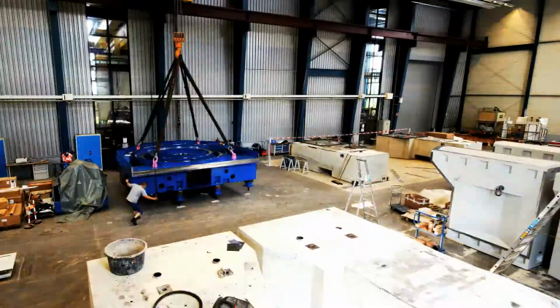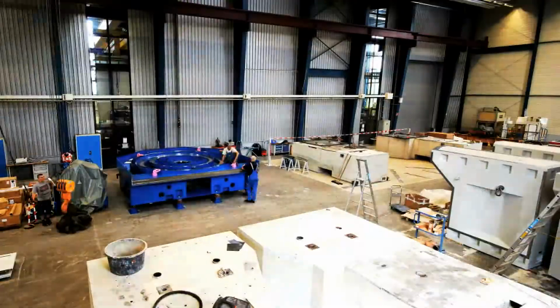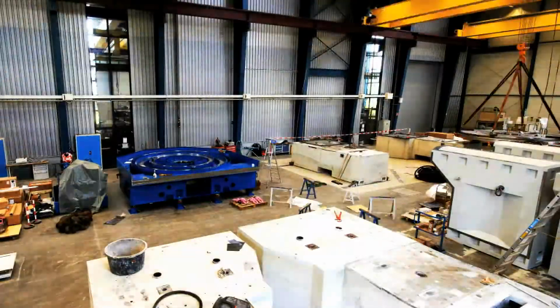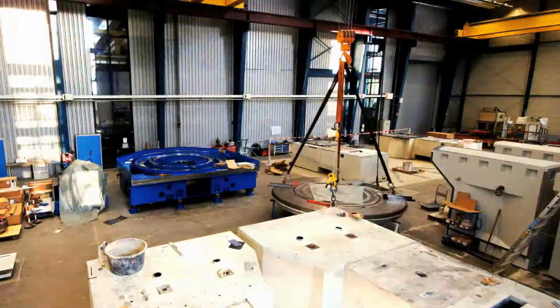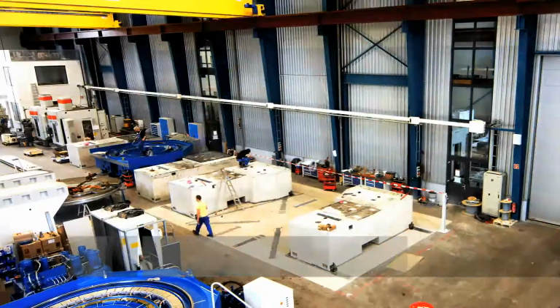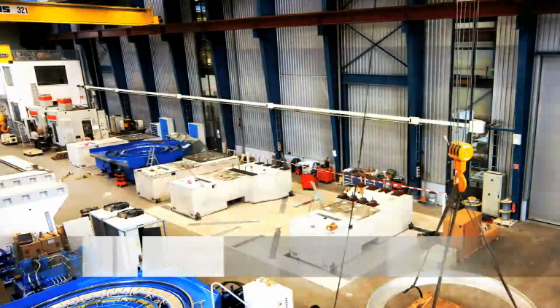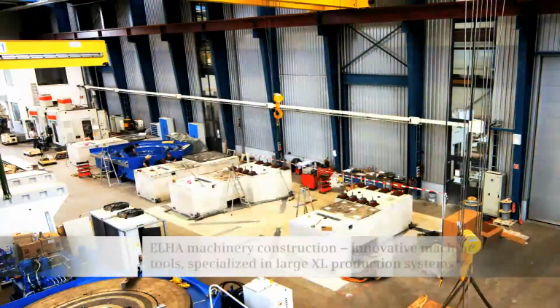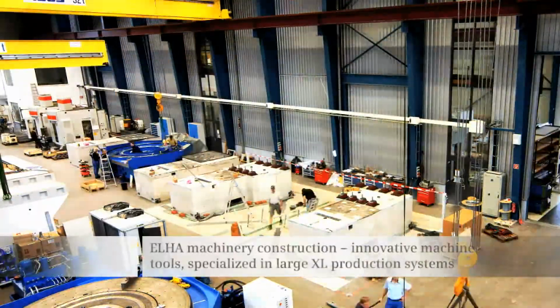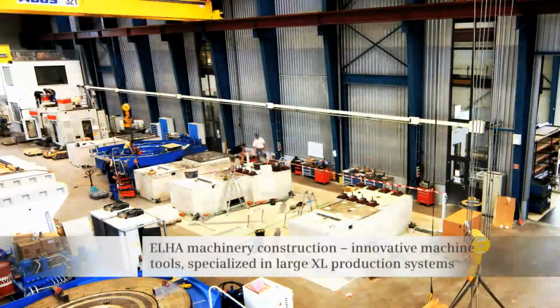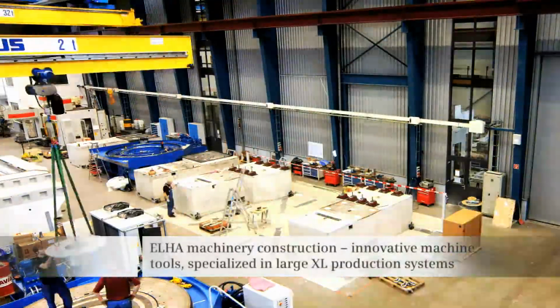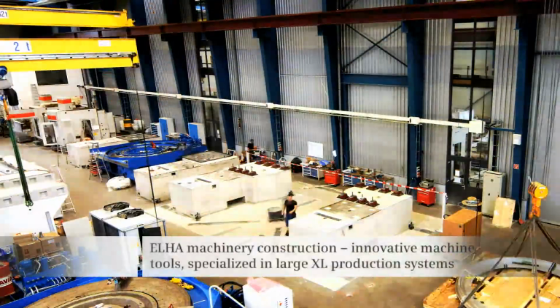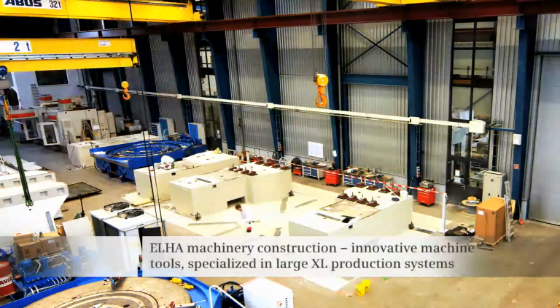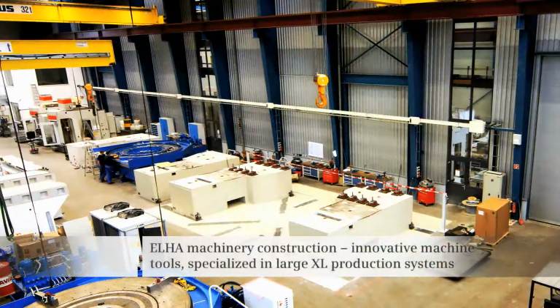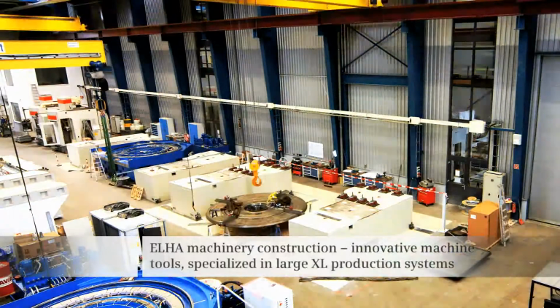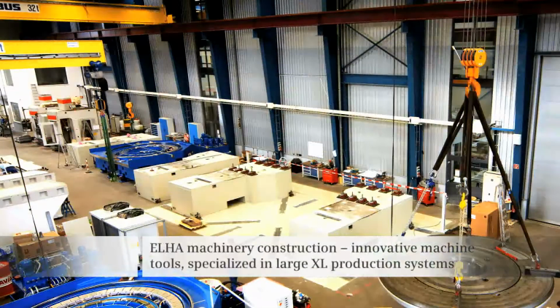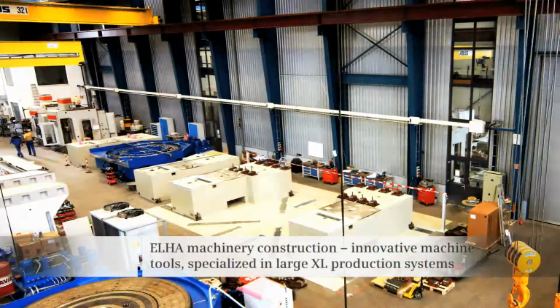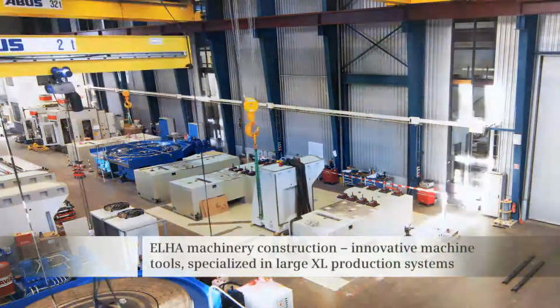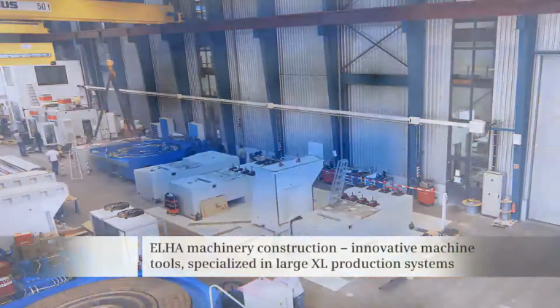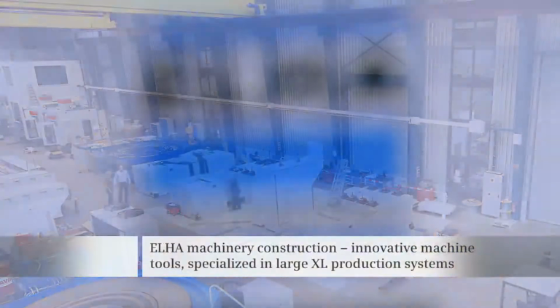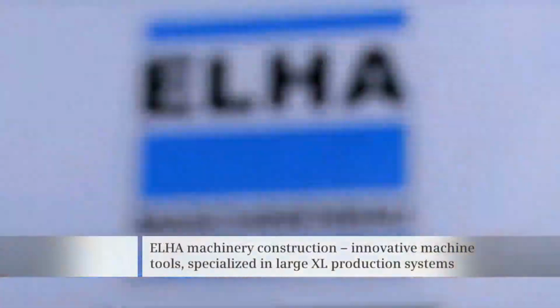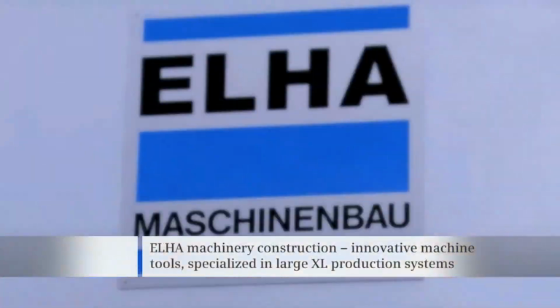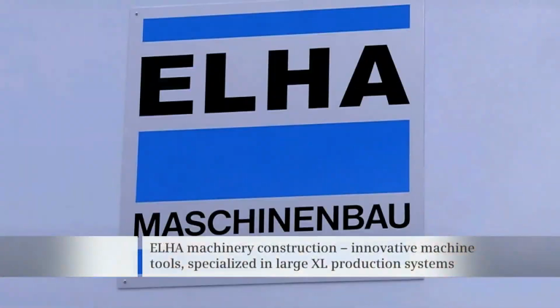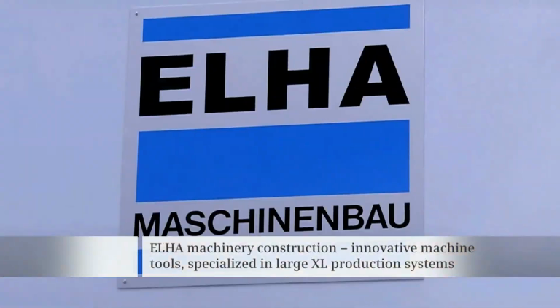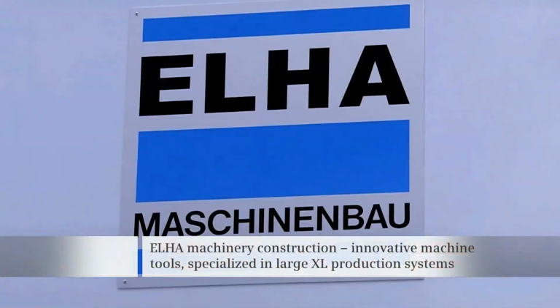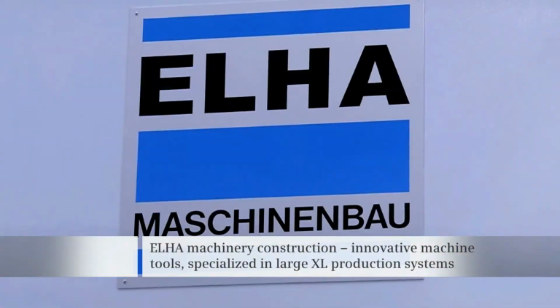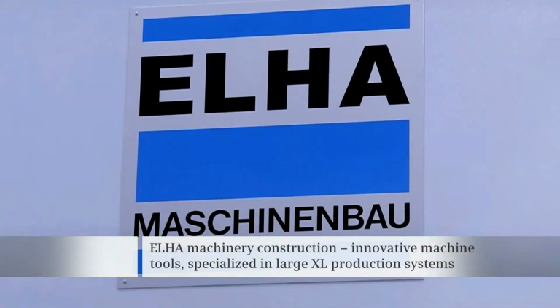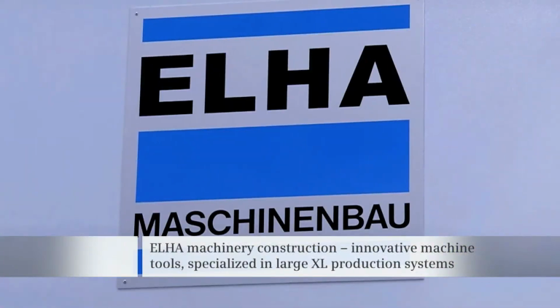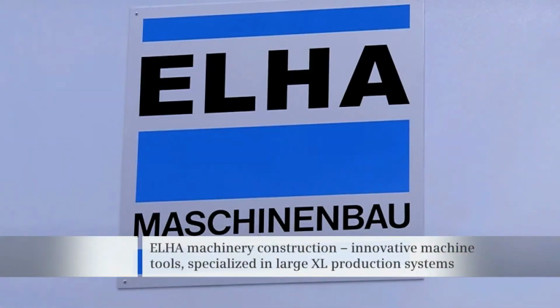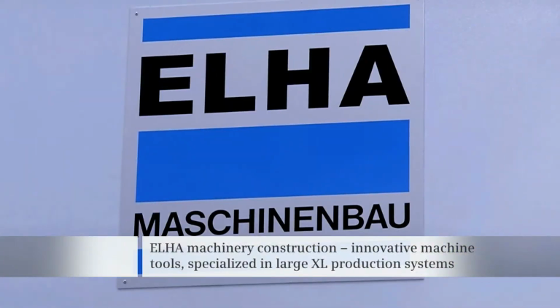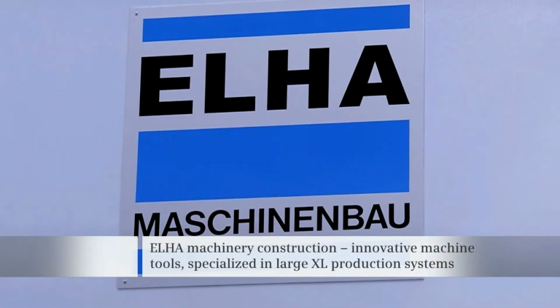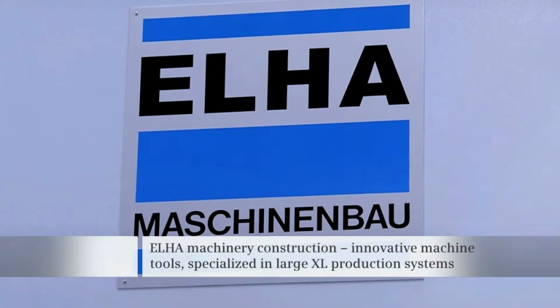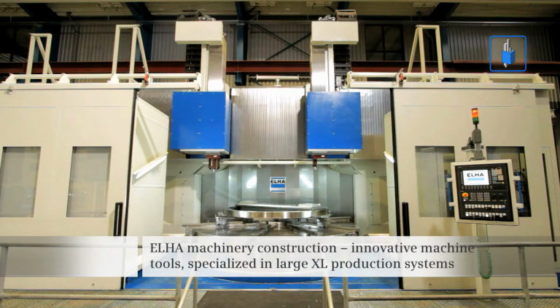Elha, the traditional machine construction company, is renowned for its innovative and customized machine tools.